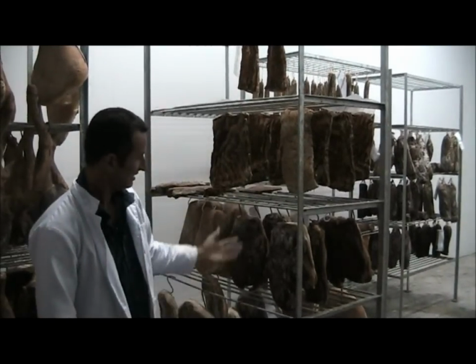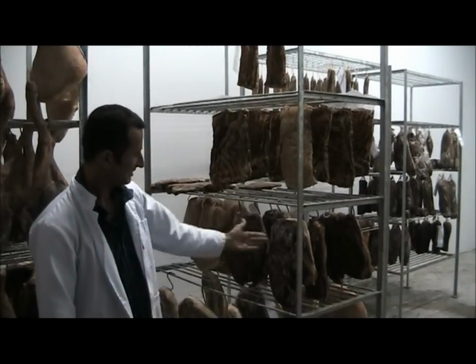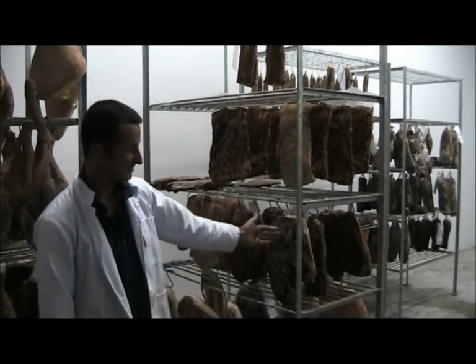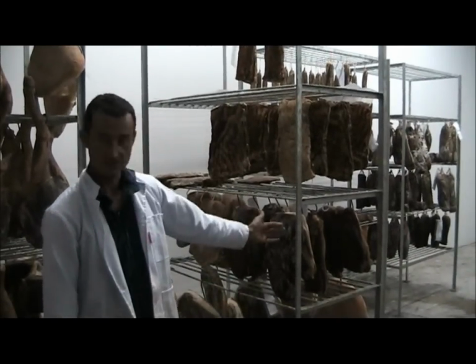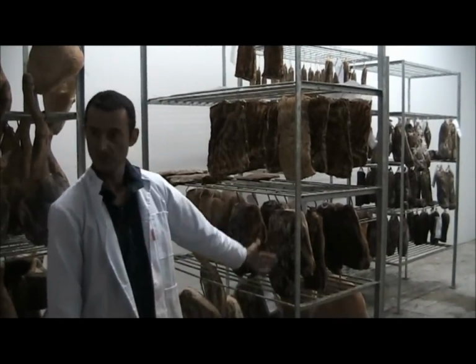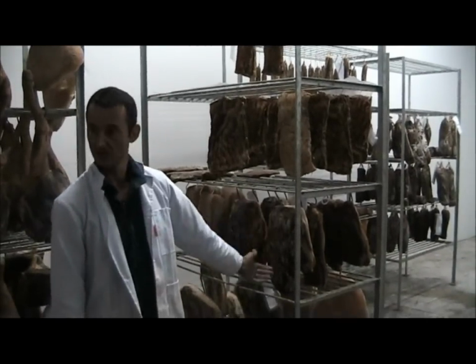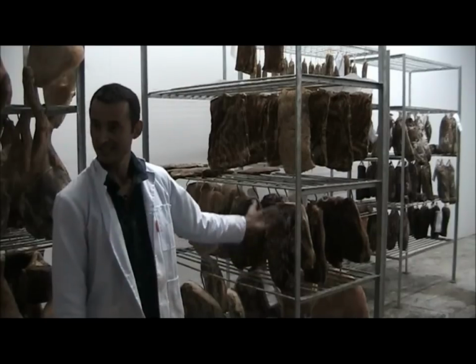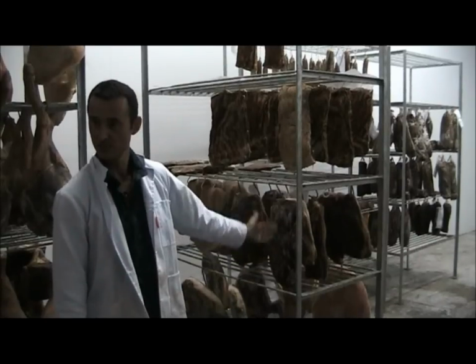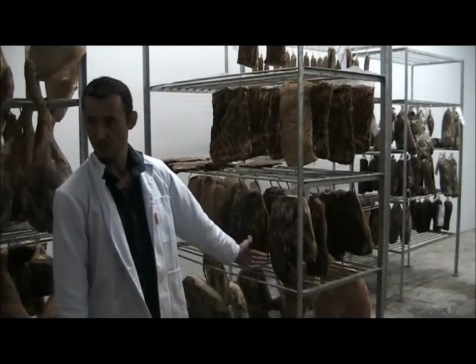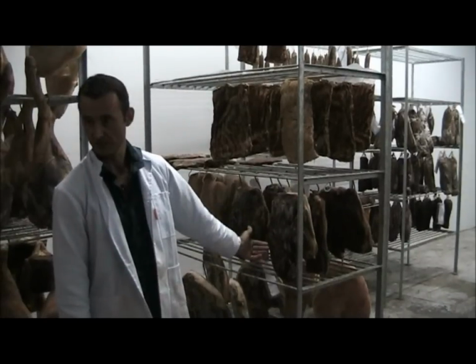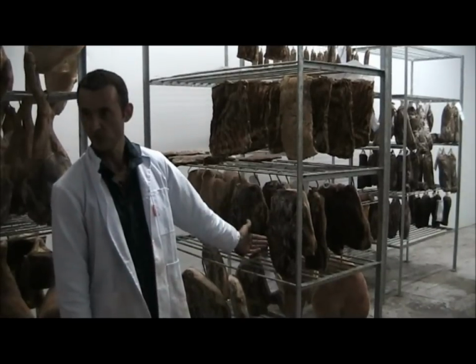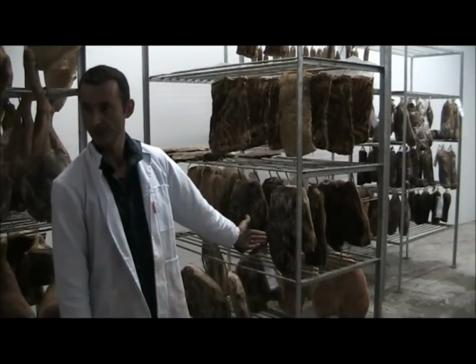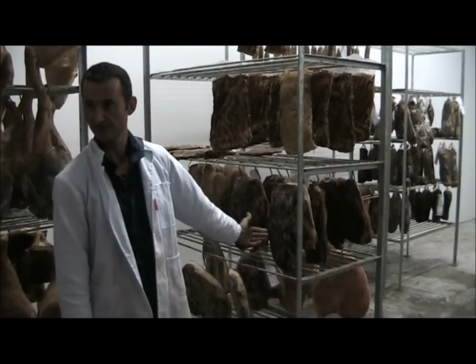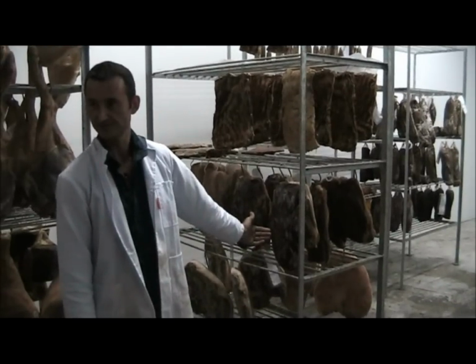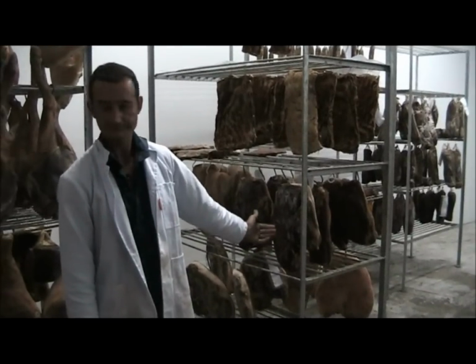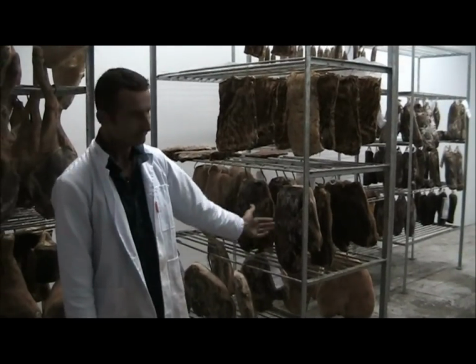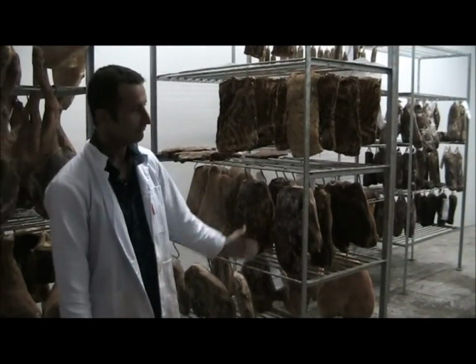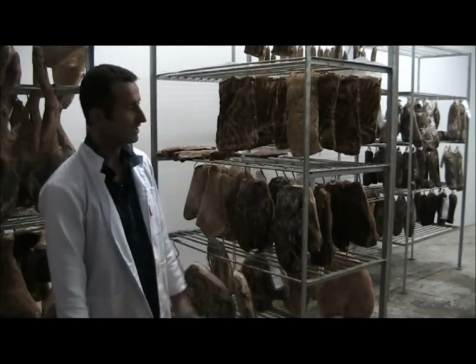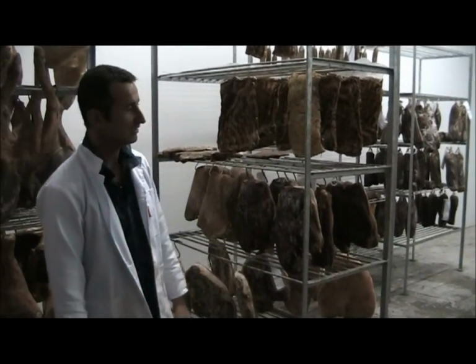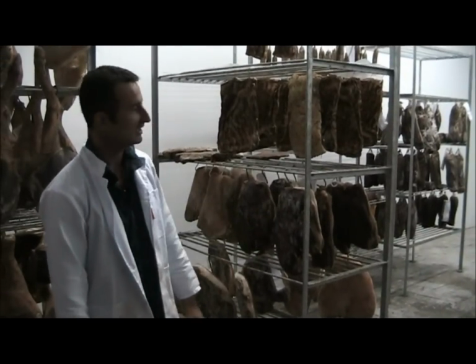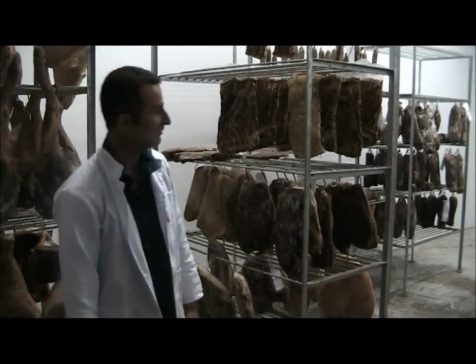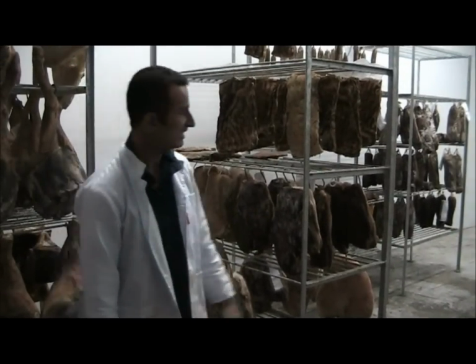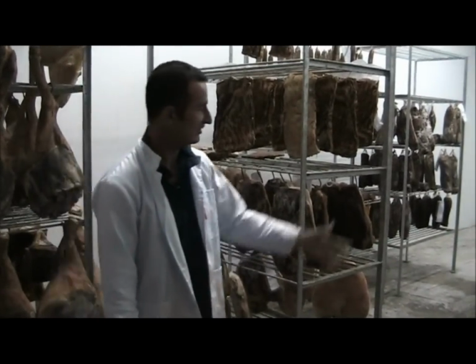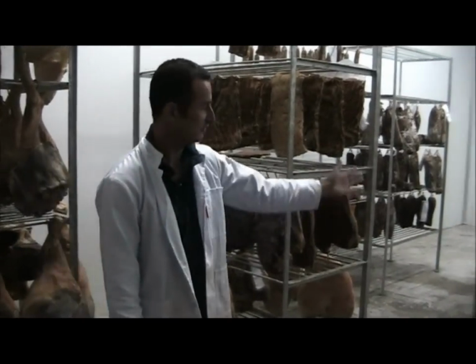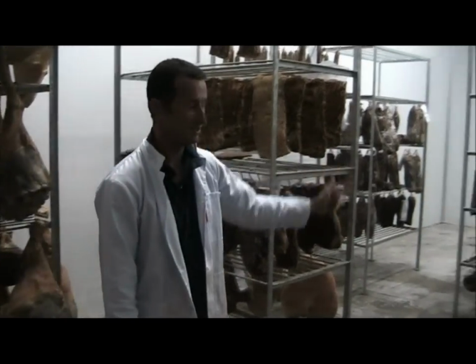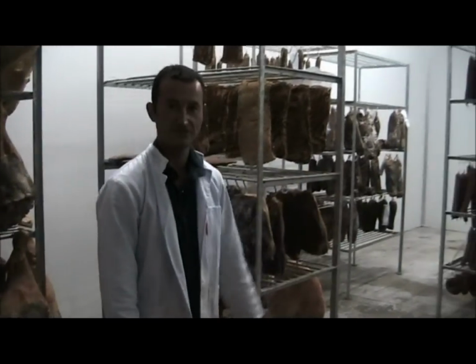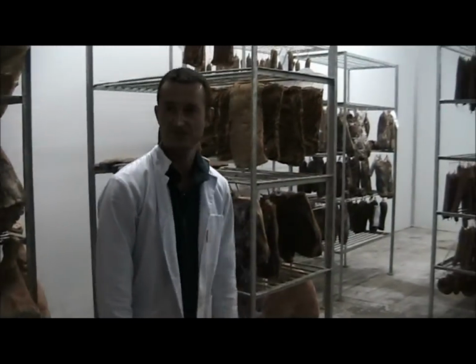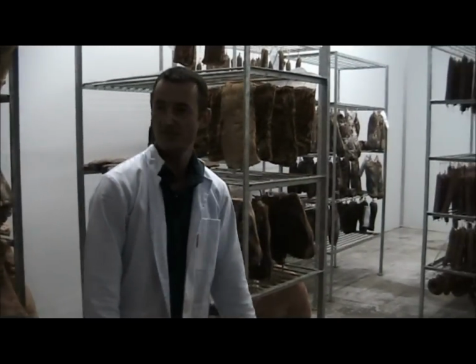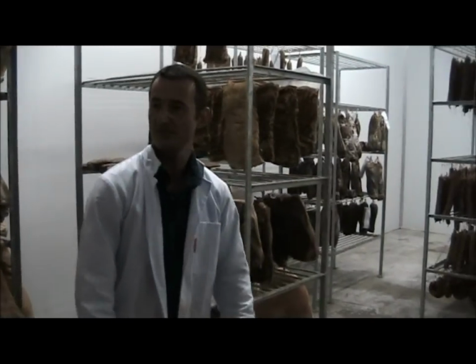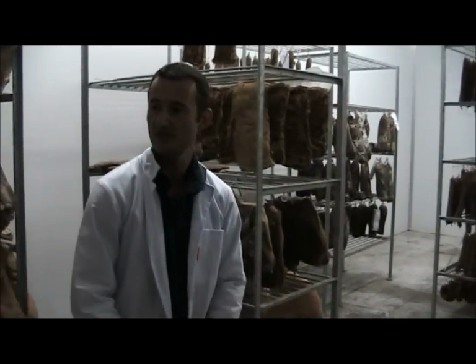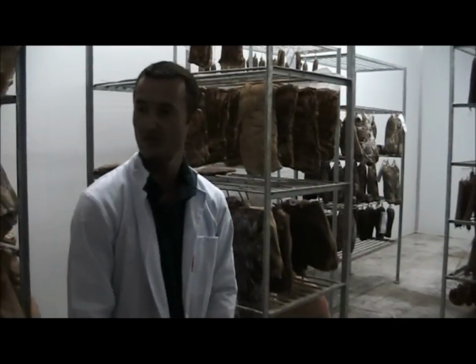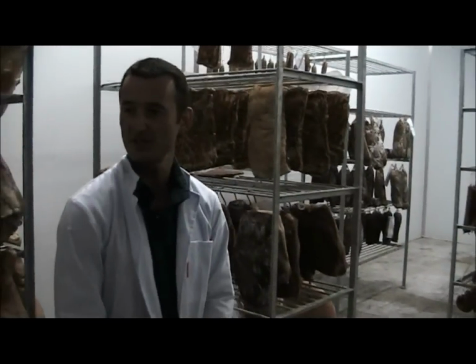These are the deboned legs, which take about four months. And then we have a whole range of different salamis.